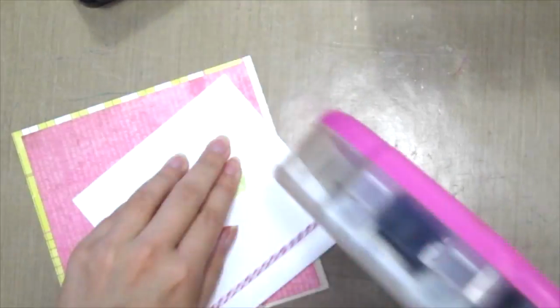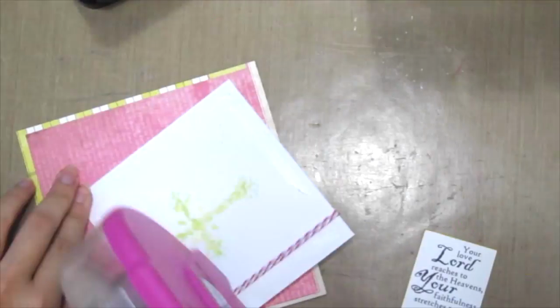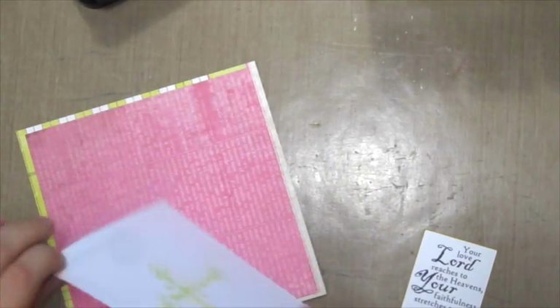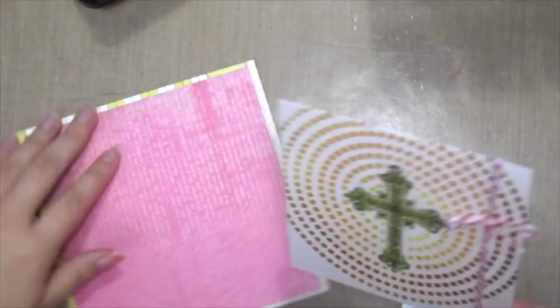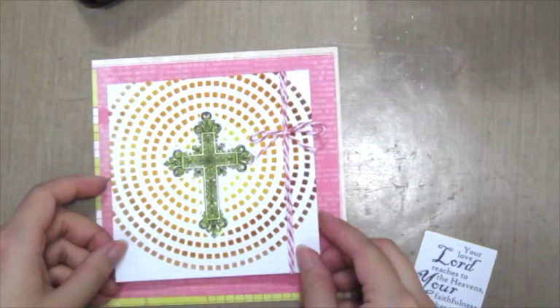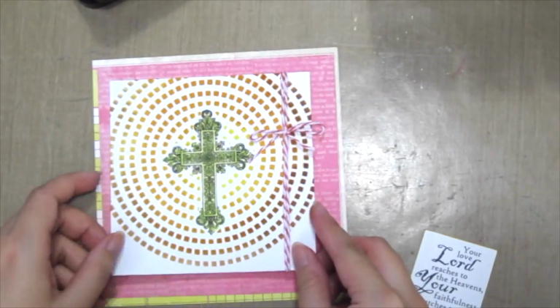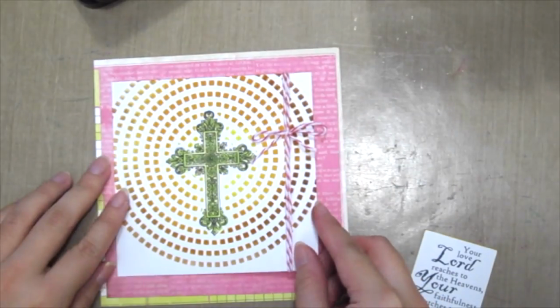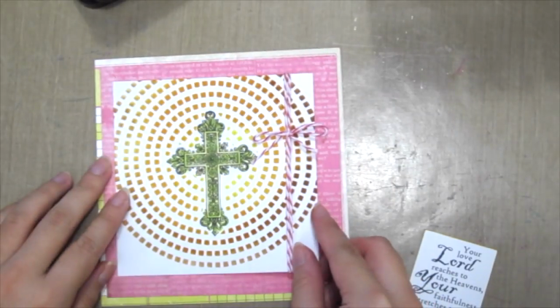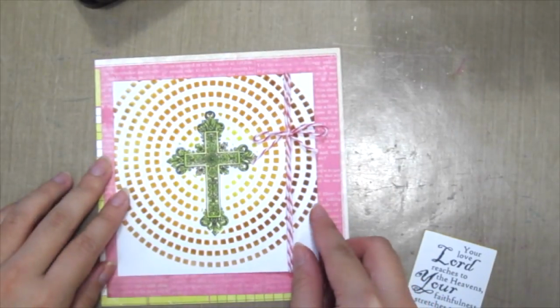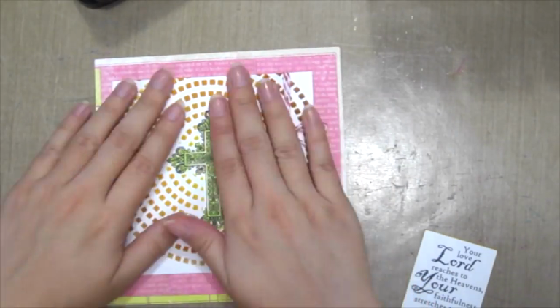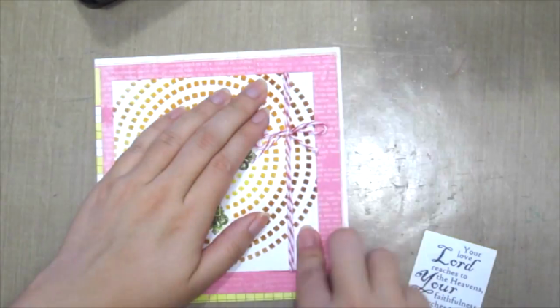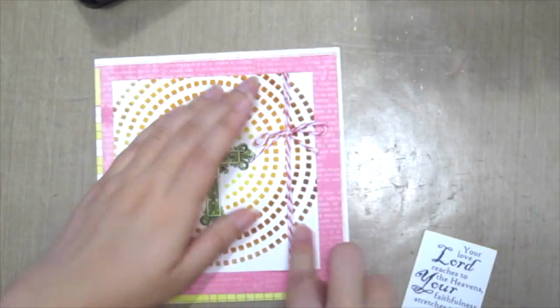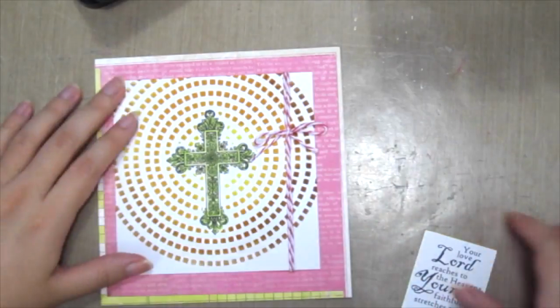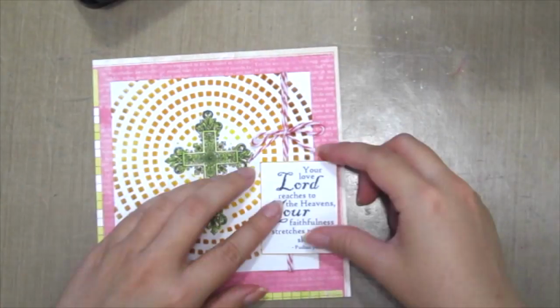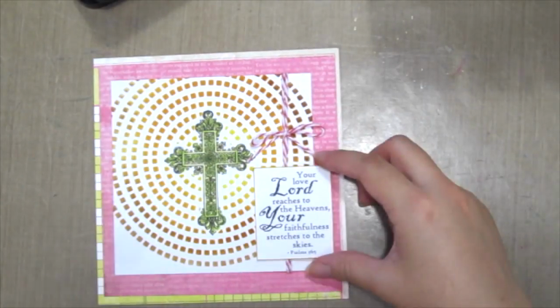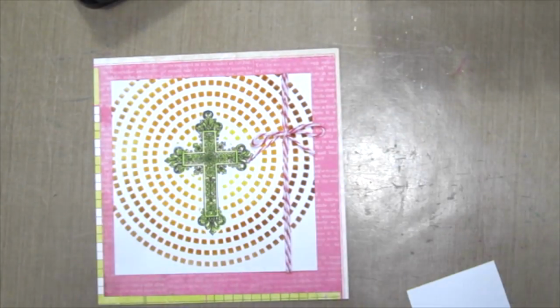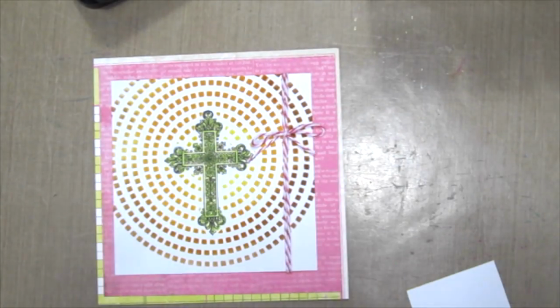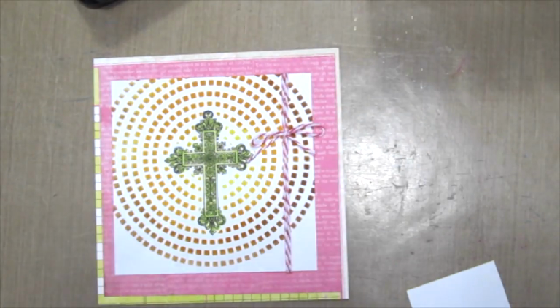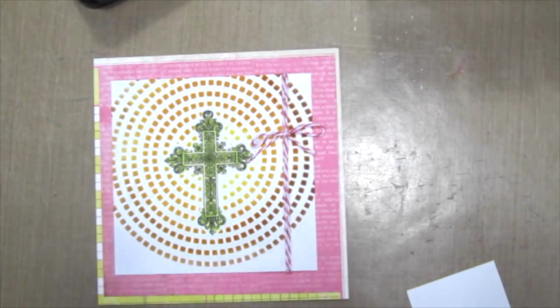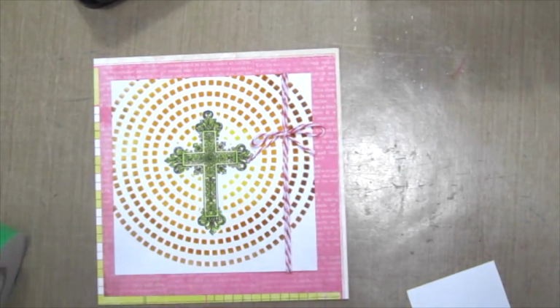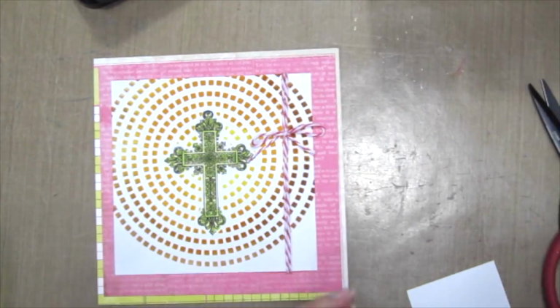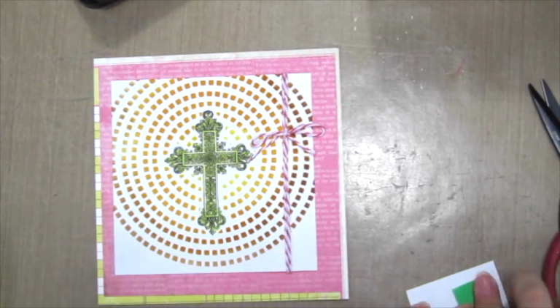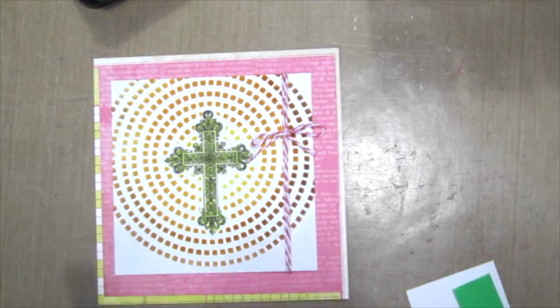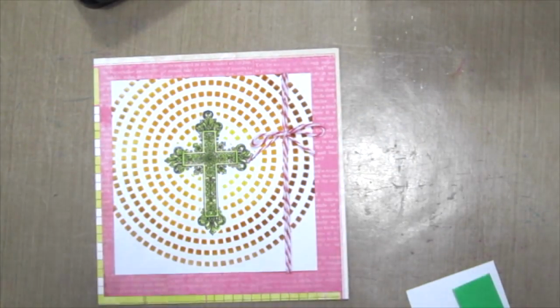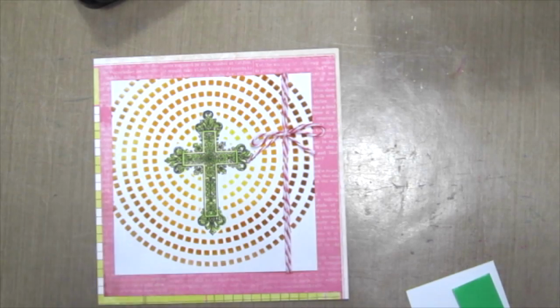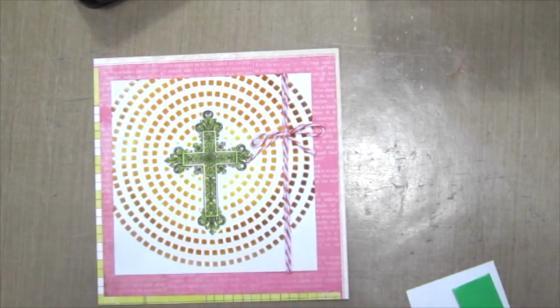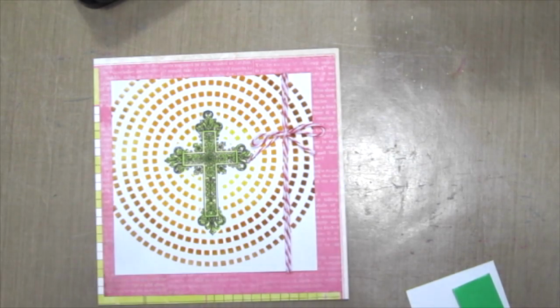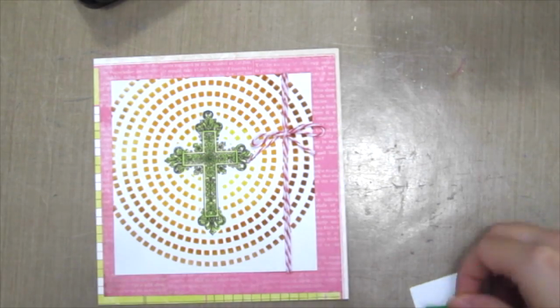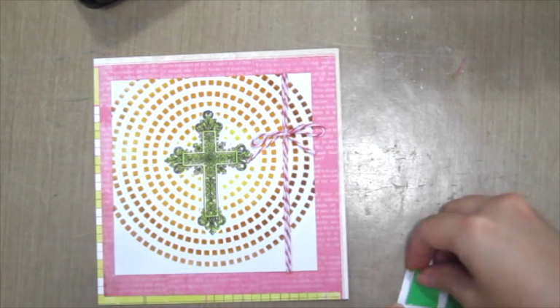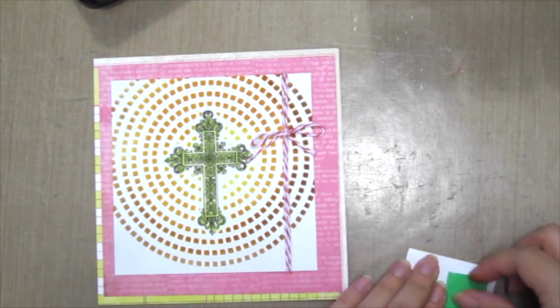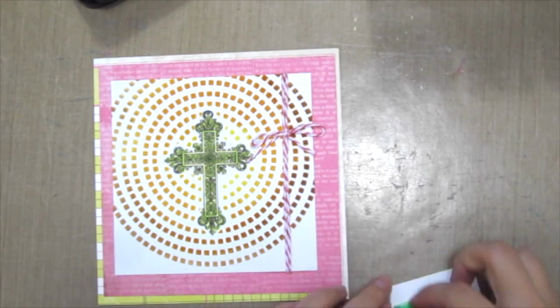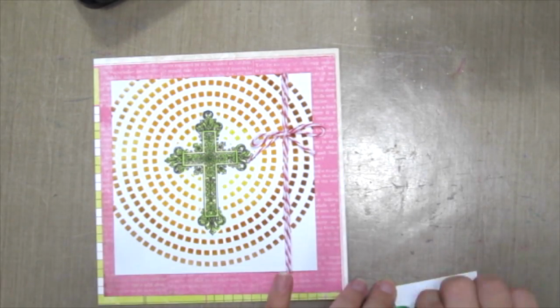So here is this week's card. Hope you enjoyed the video. Thanks for watching. Bye!